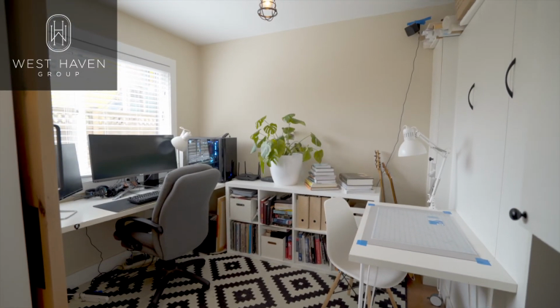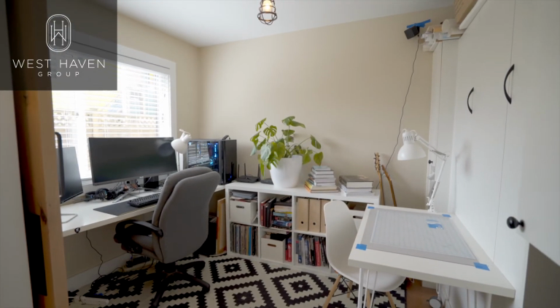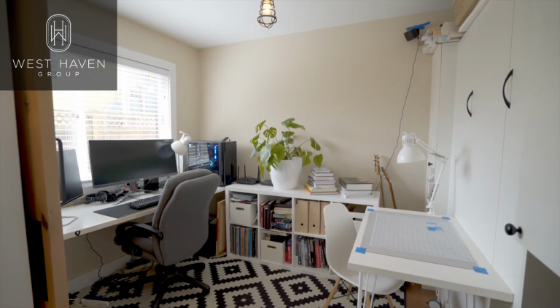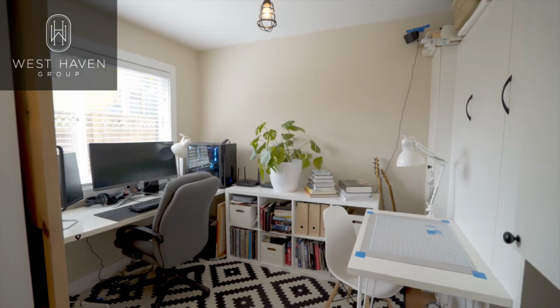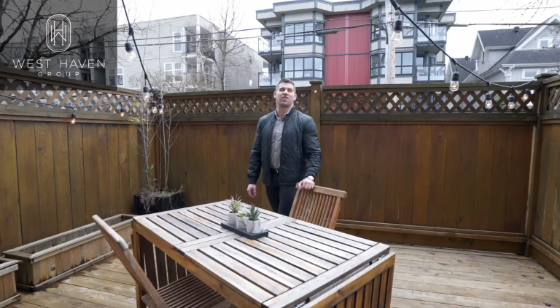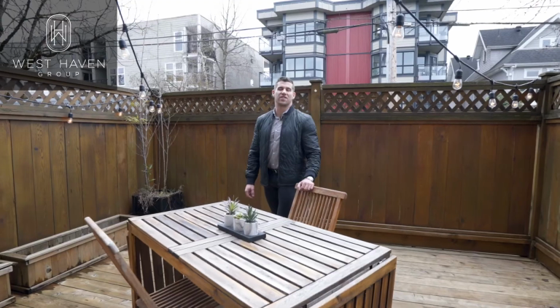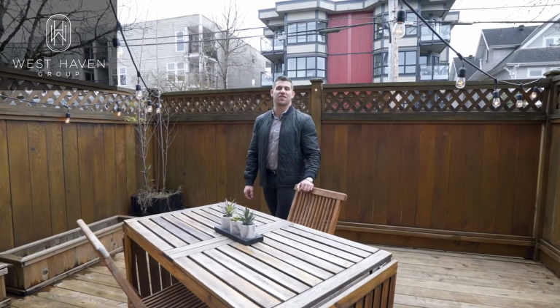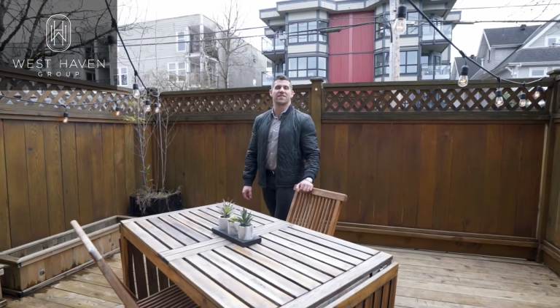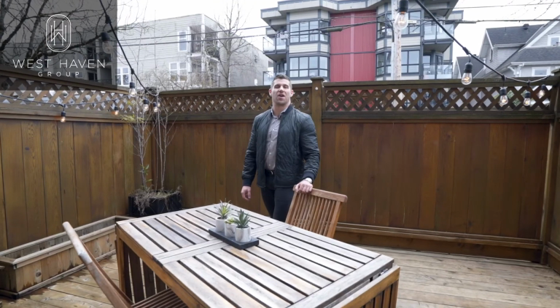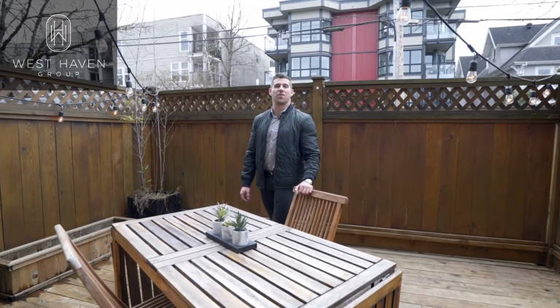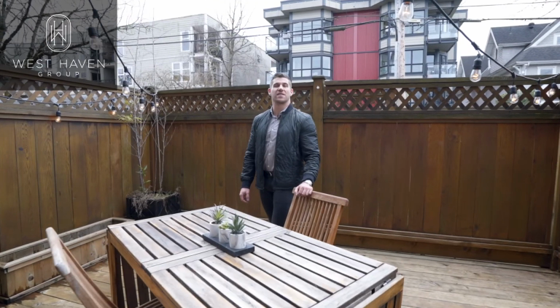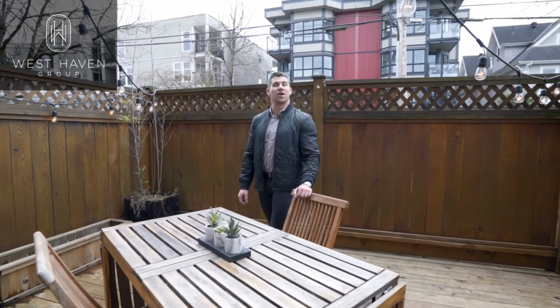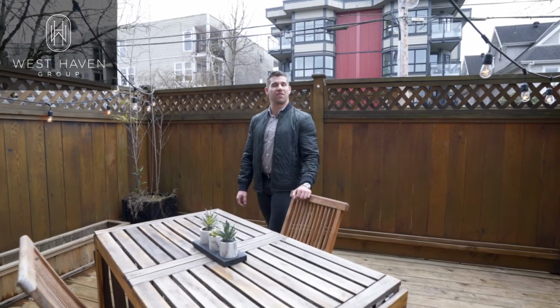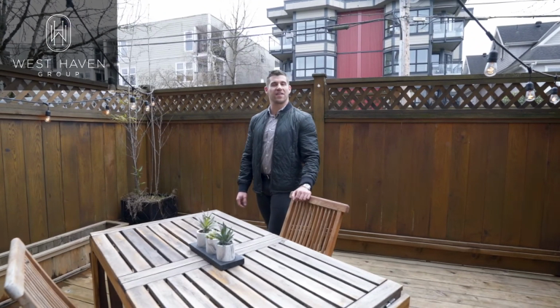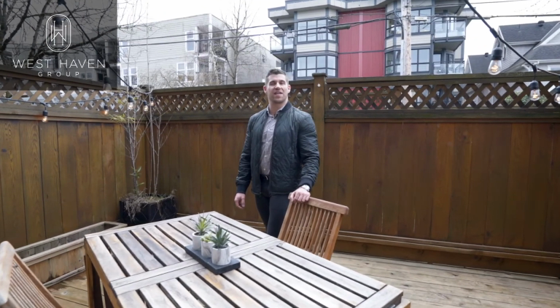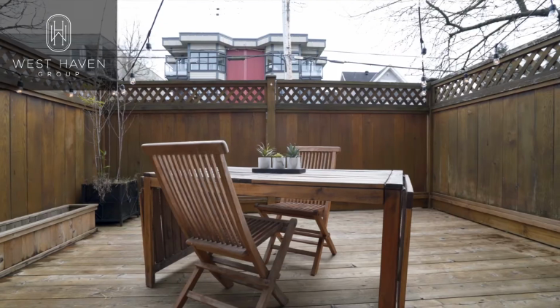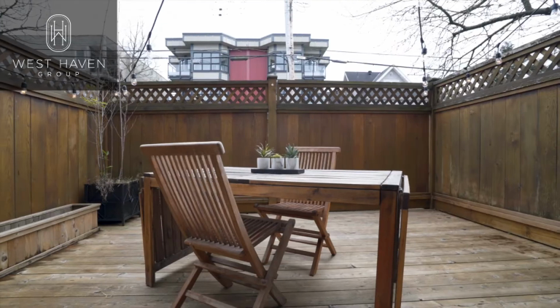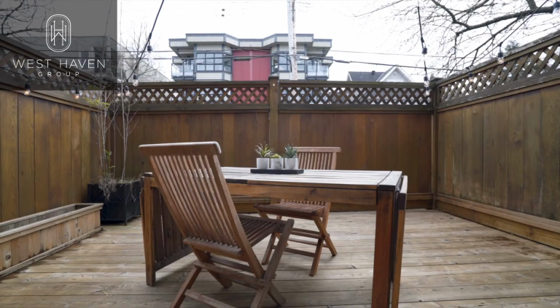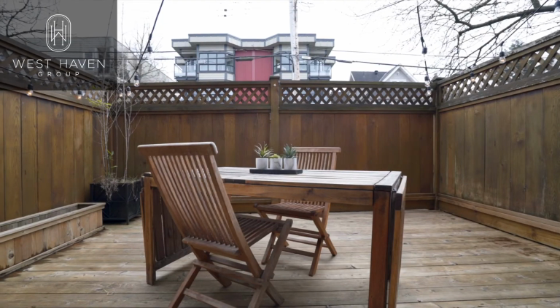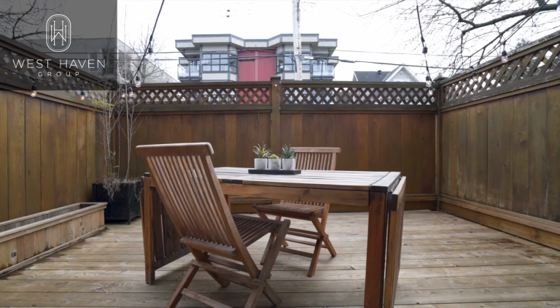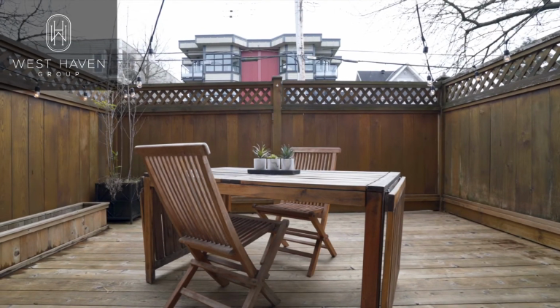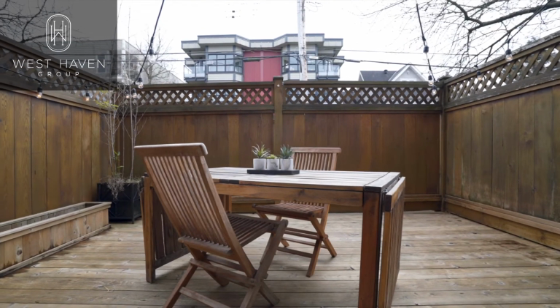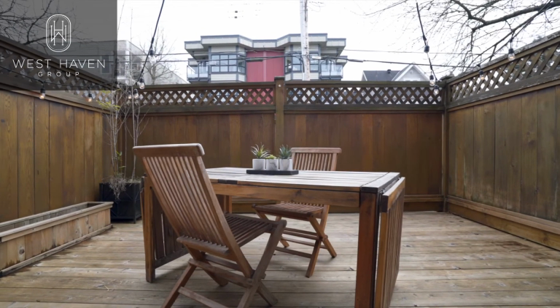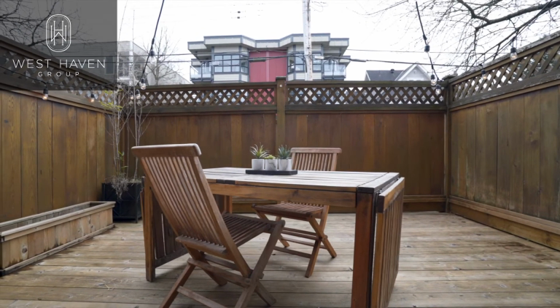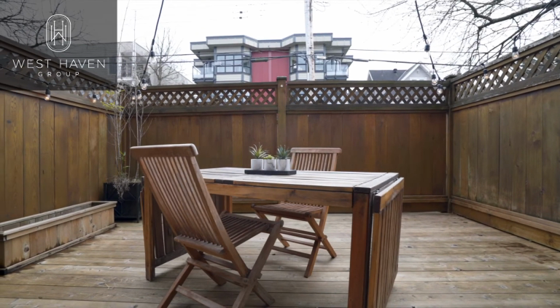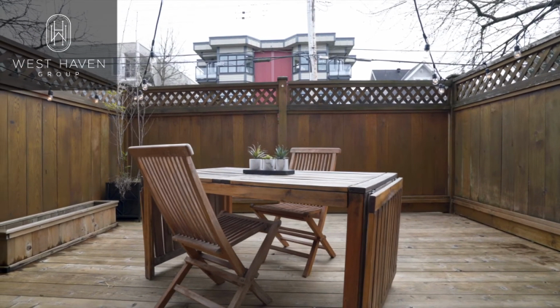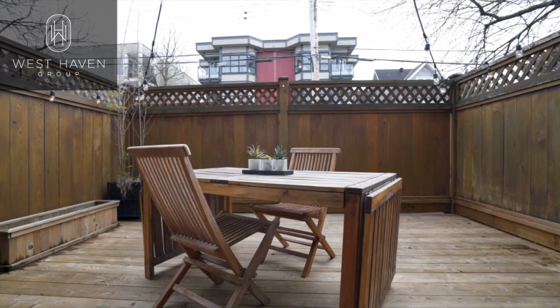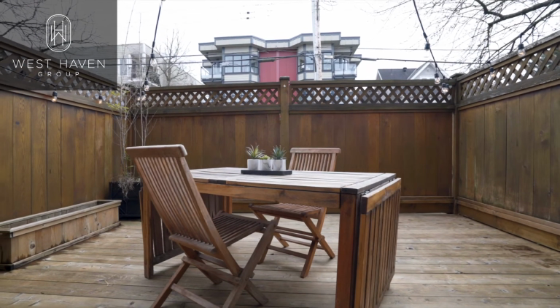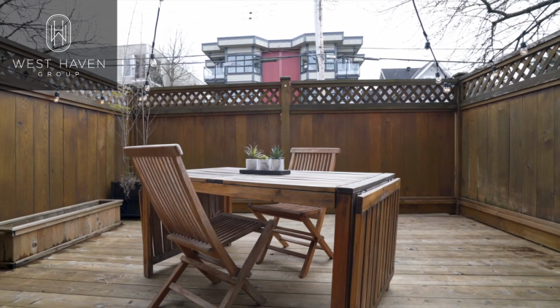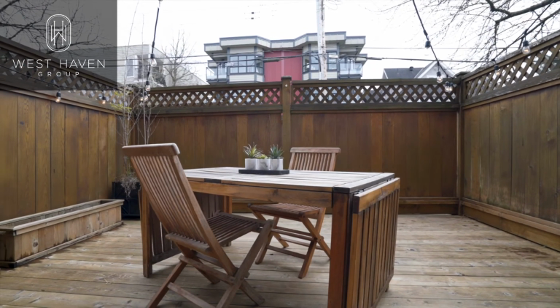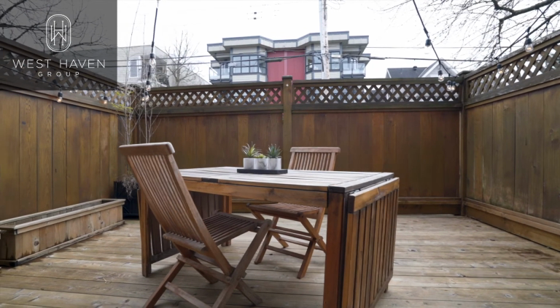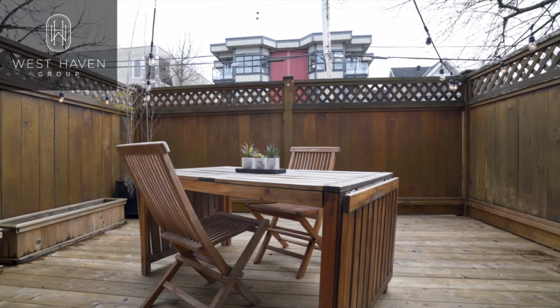One of my favorite features of this condo is the south-facing 200-square-foot patio, perfect for hosting in the summertime.